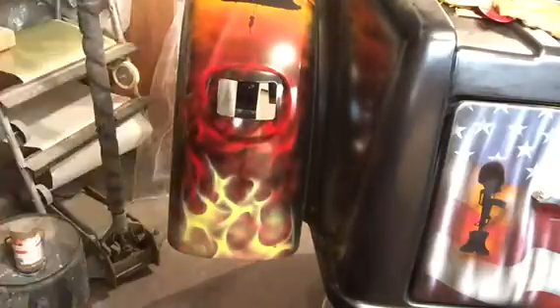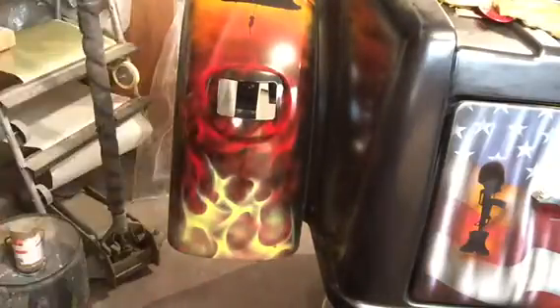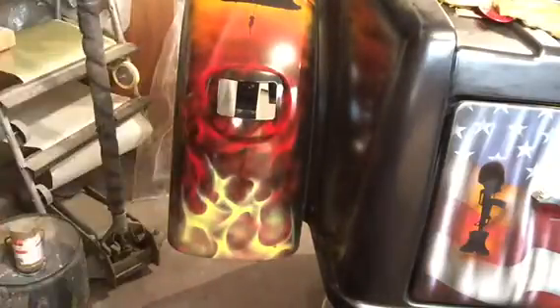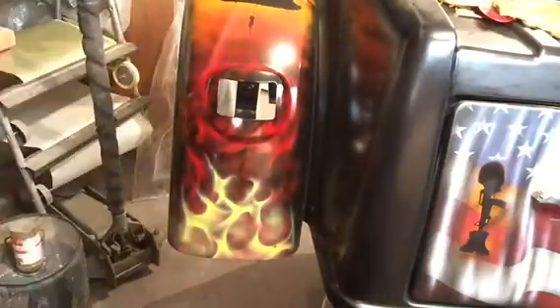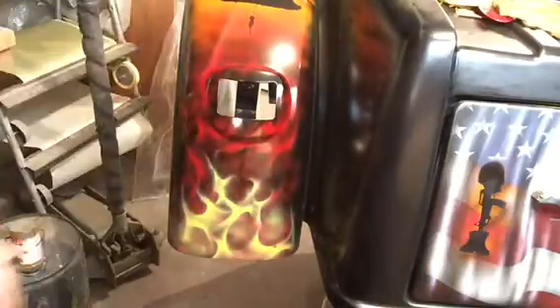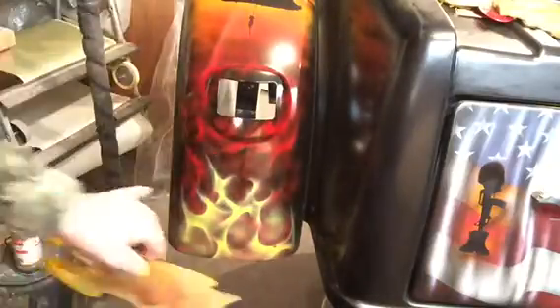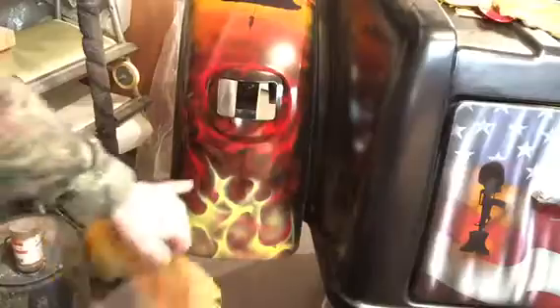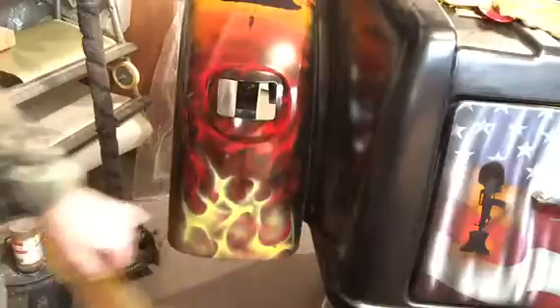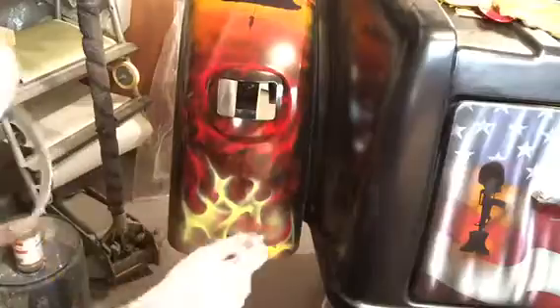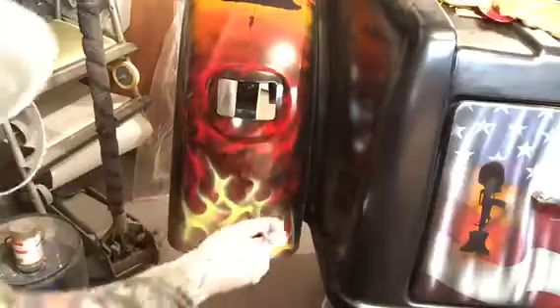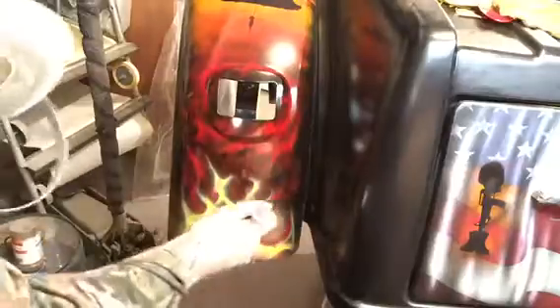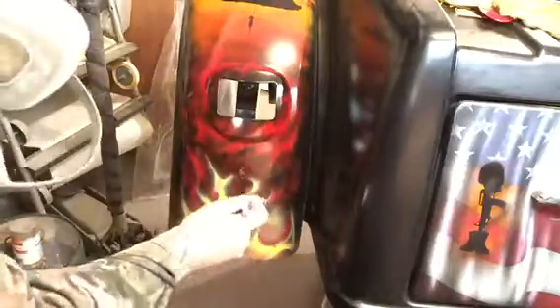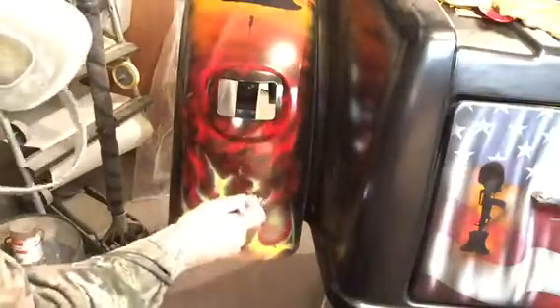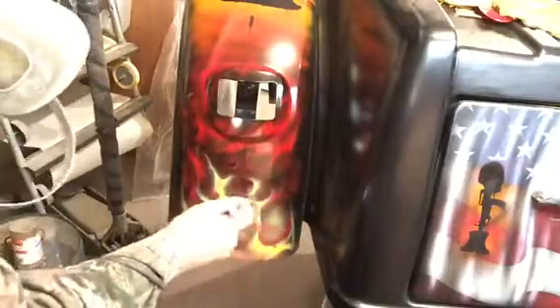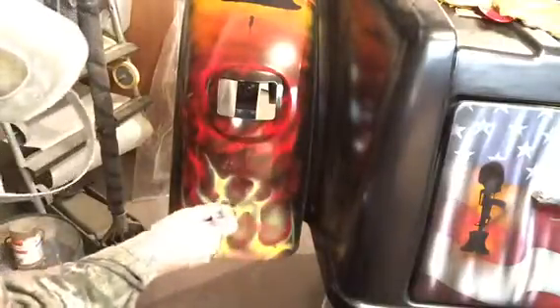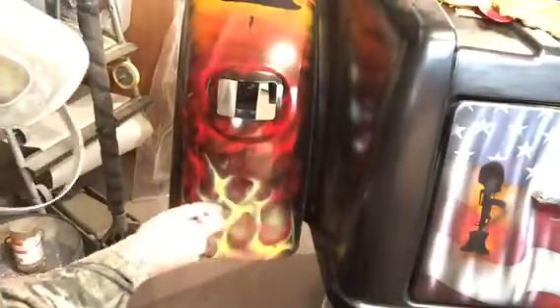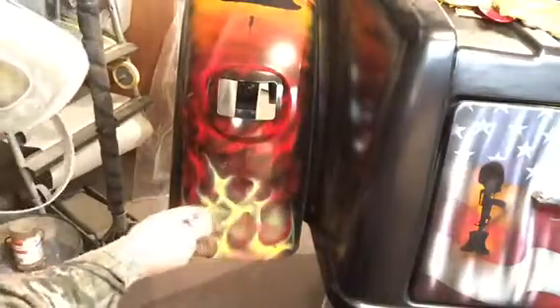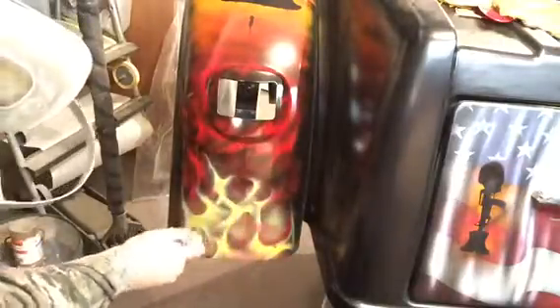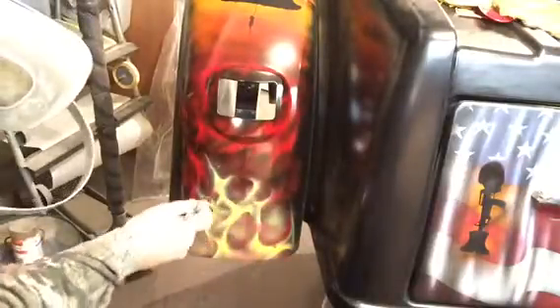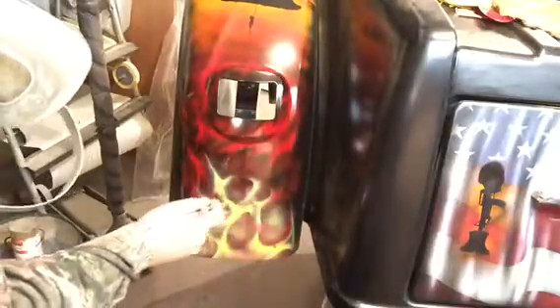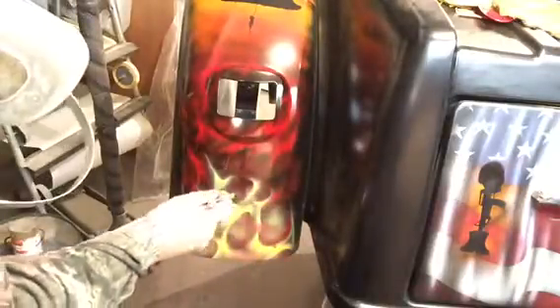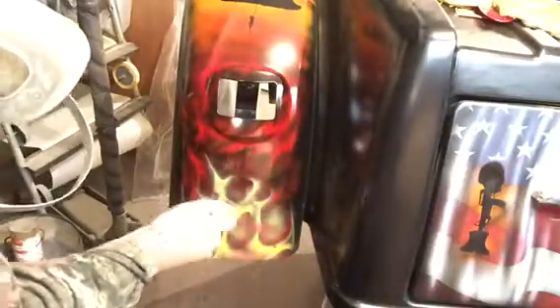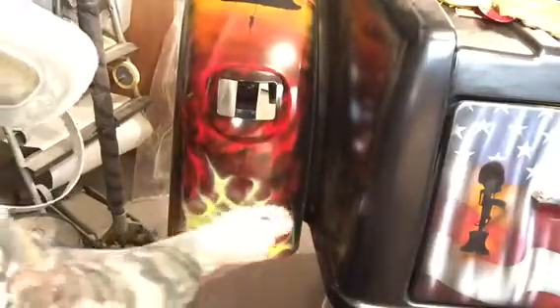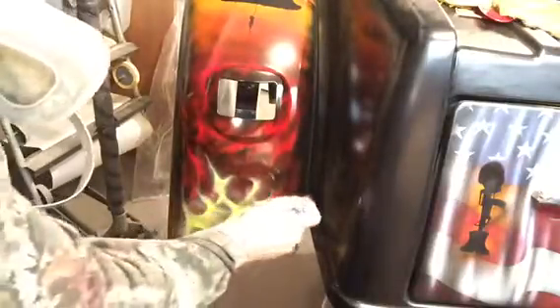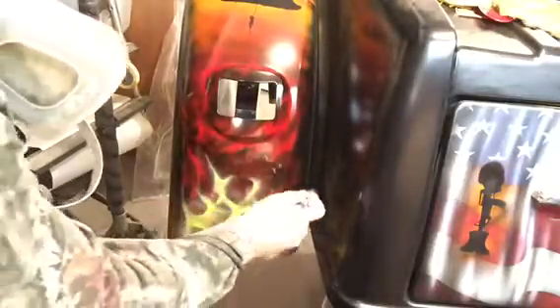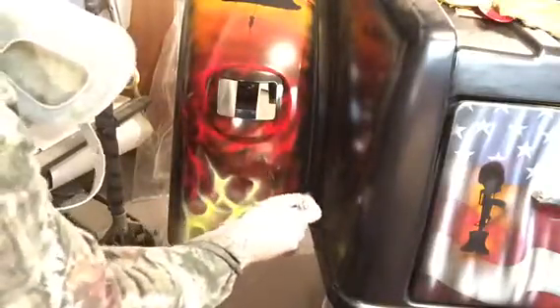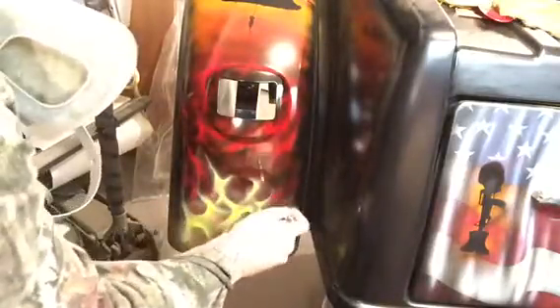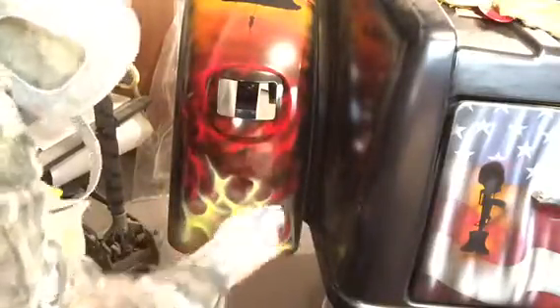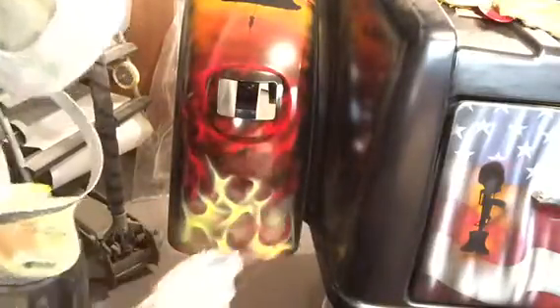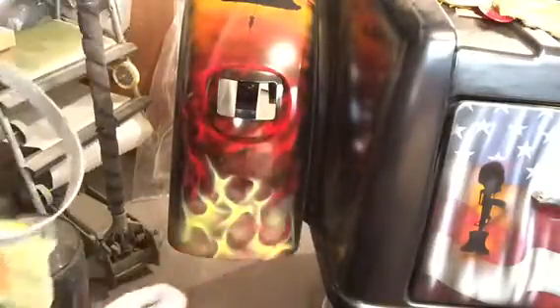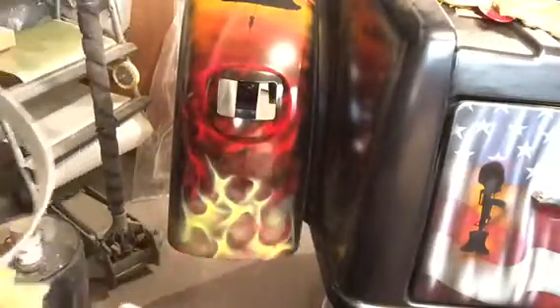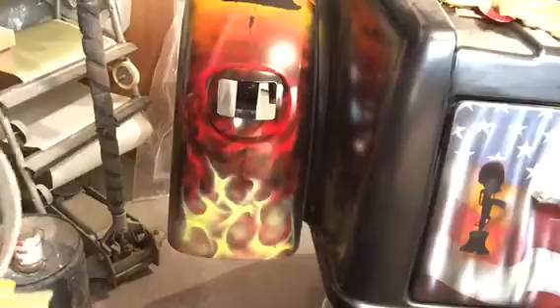So I'm kind of giving it a smoky look now. I'm going to put a little bit of yellow in different places here to kind of give it a smoky look.